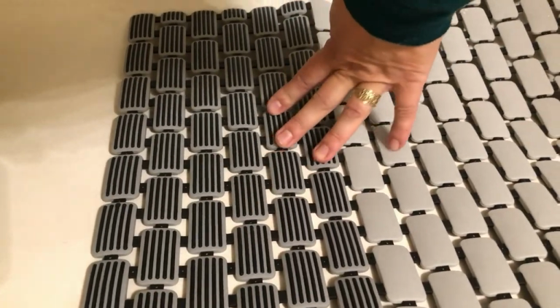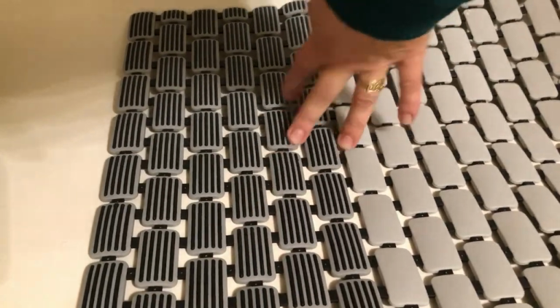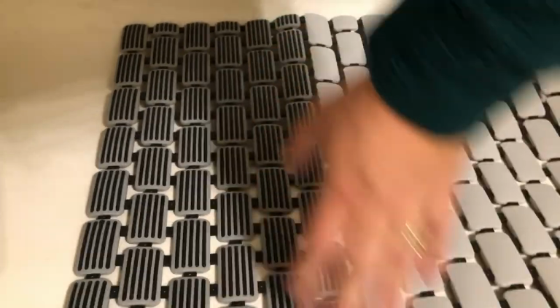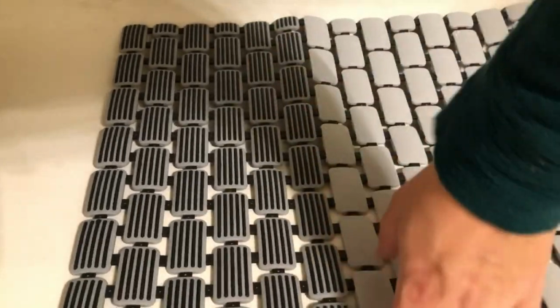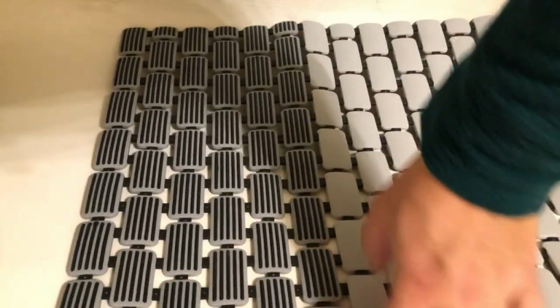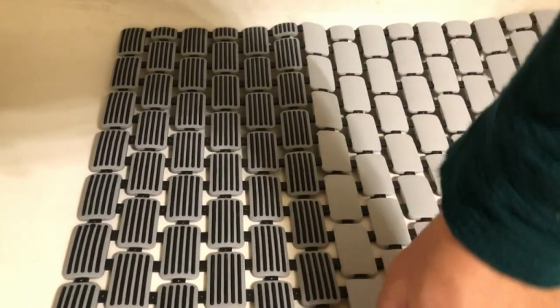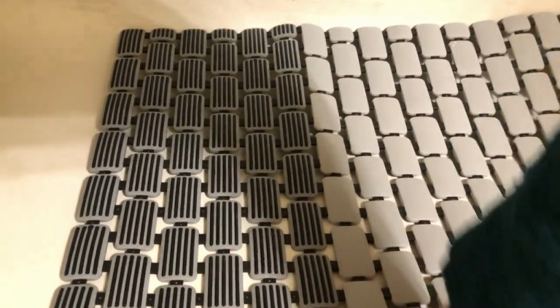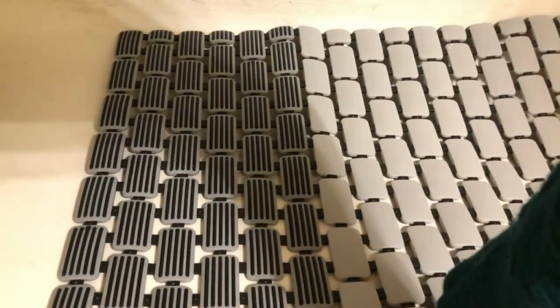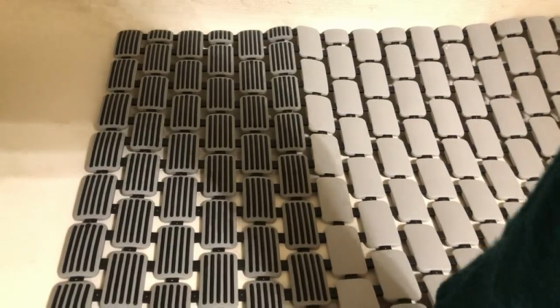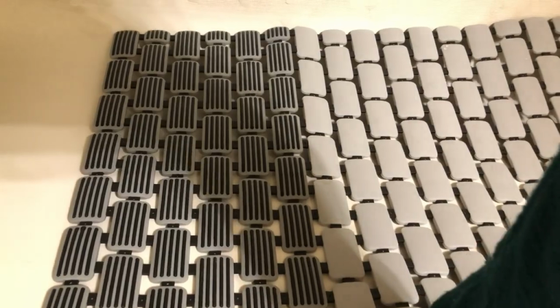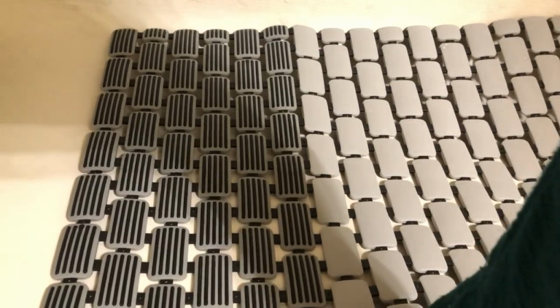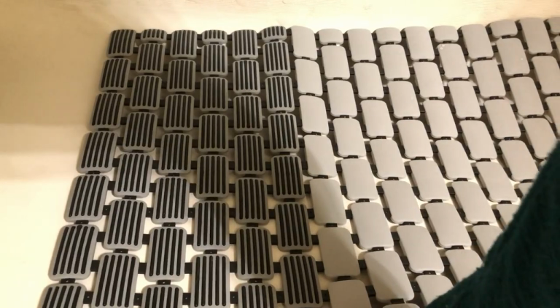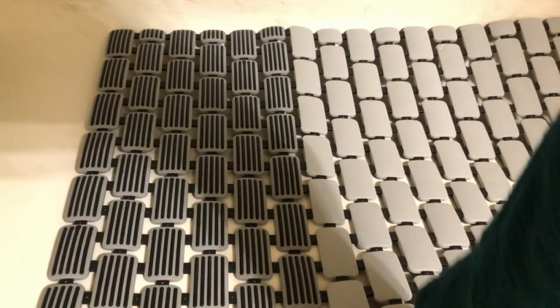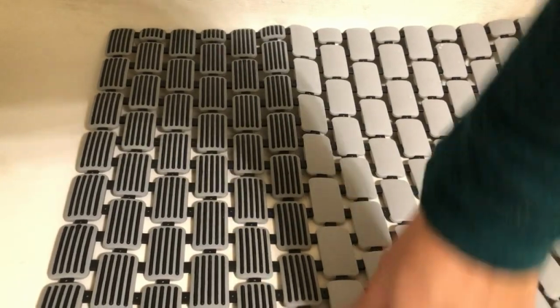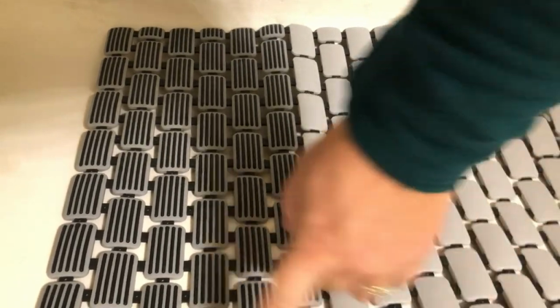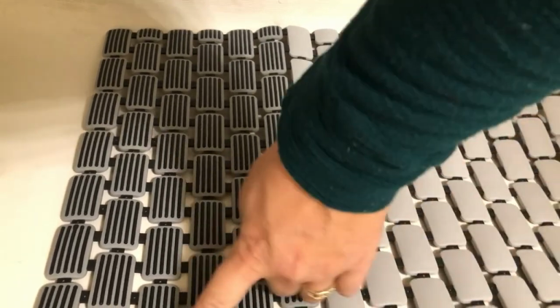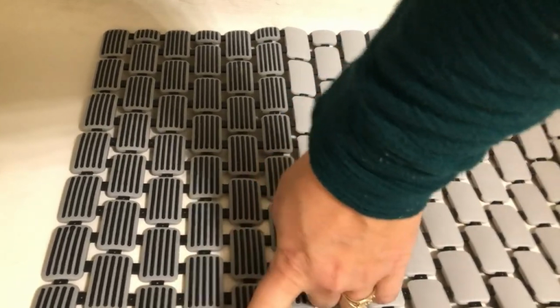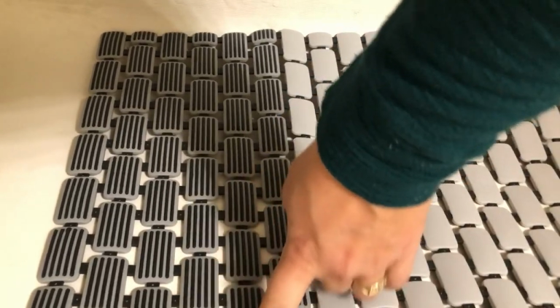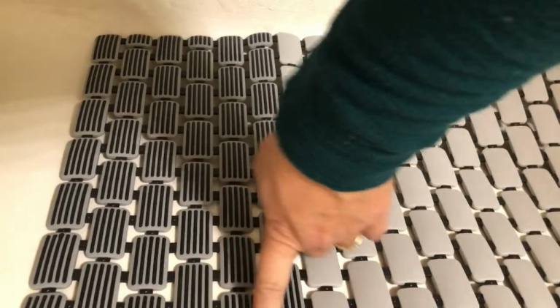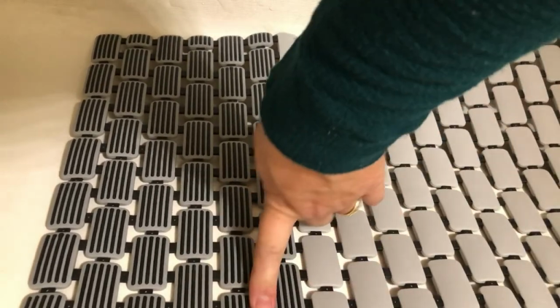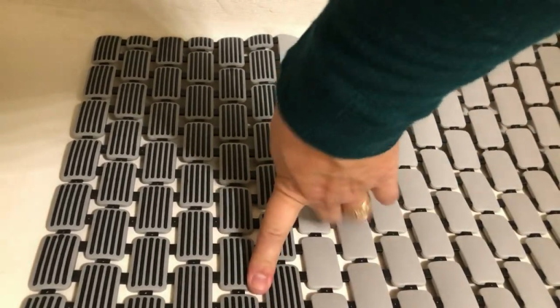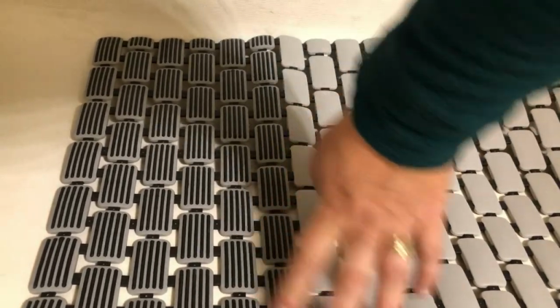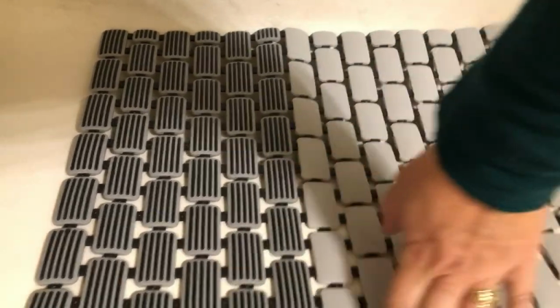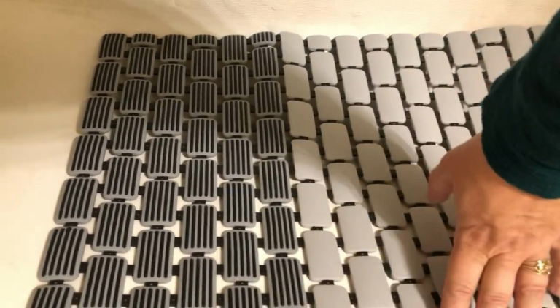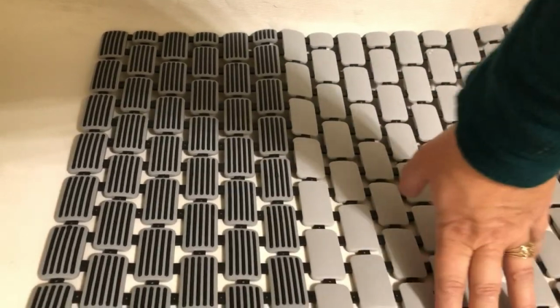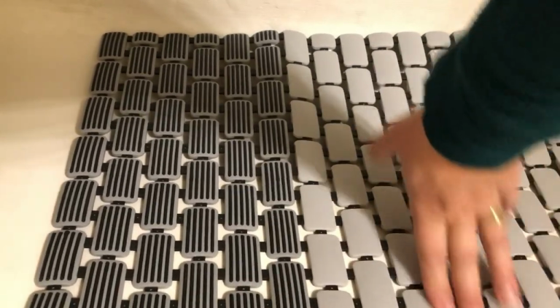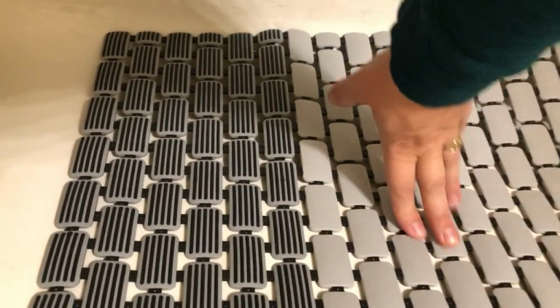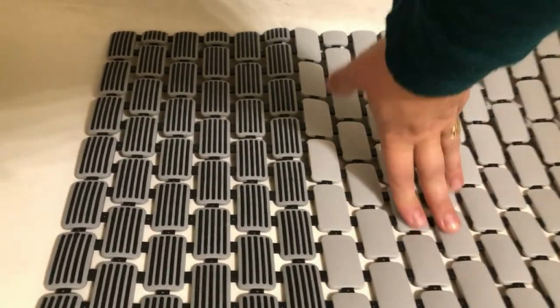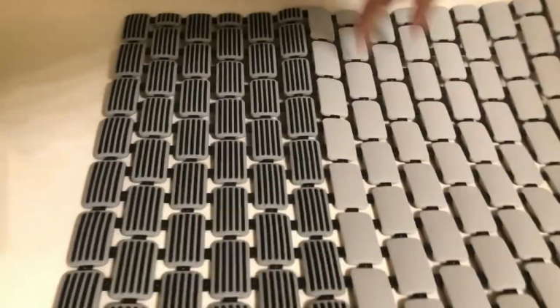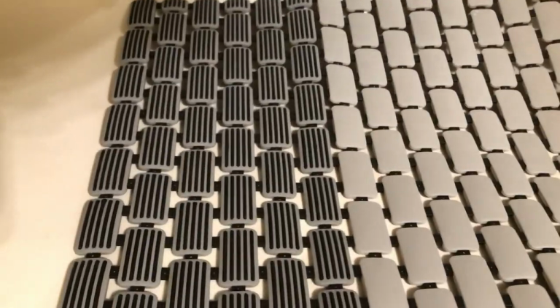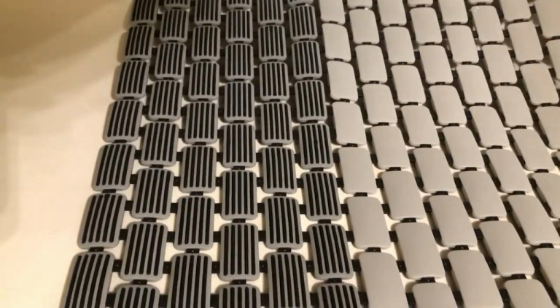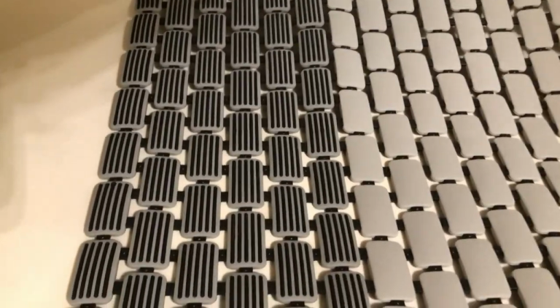This bath mat will just work out perfectly. It has an awesome design — looks very sleek and very nice — and it will just add to the look of your bathroom.